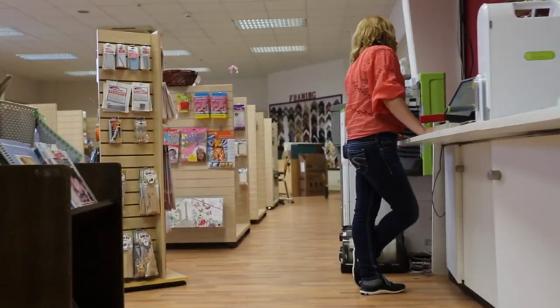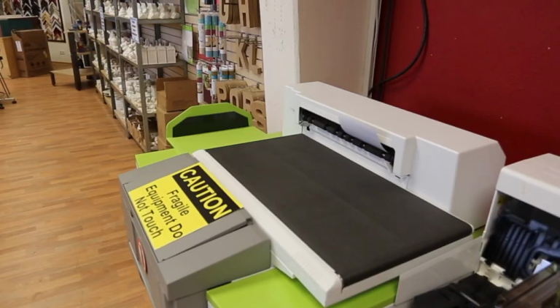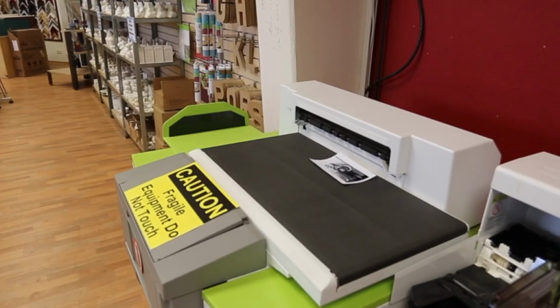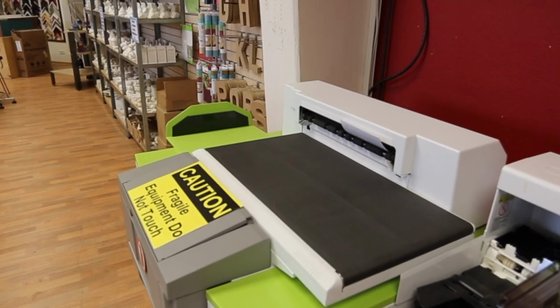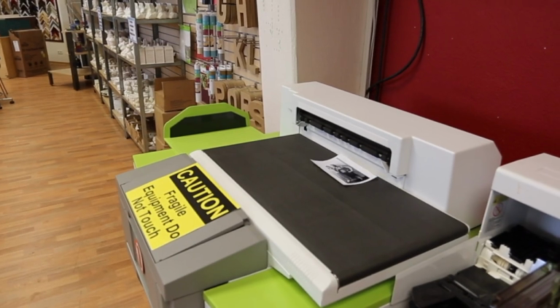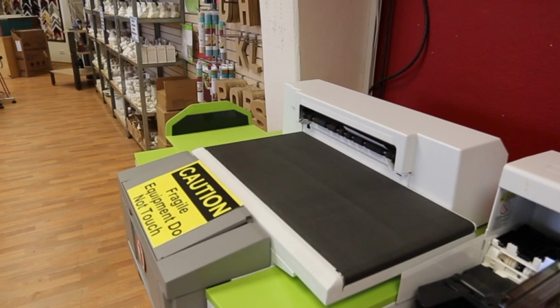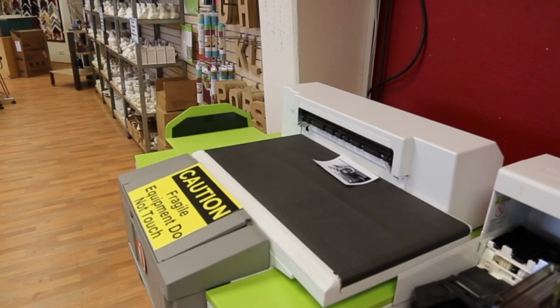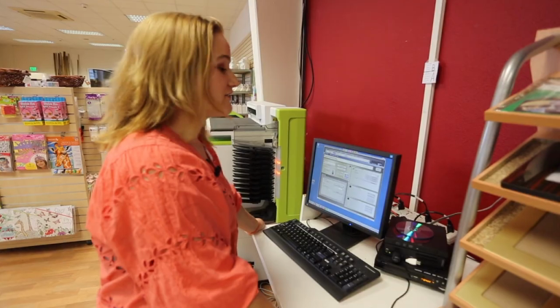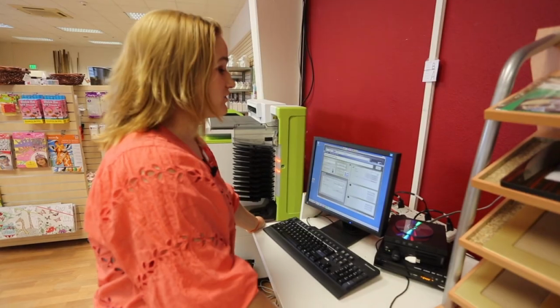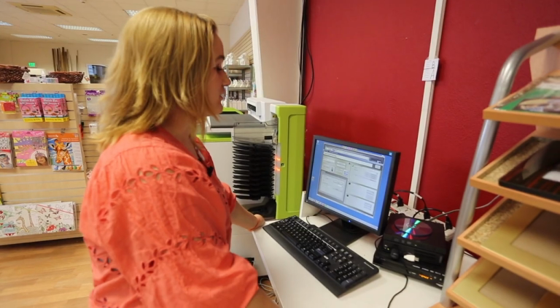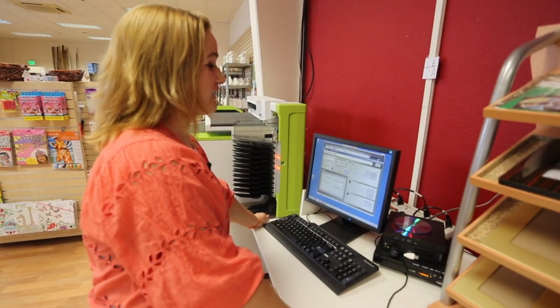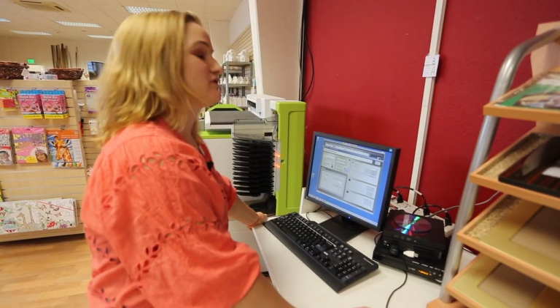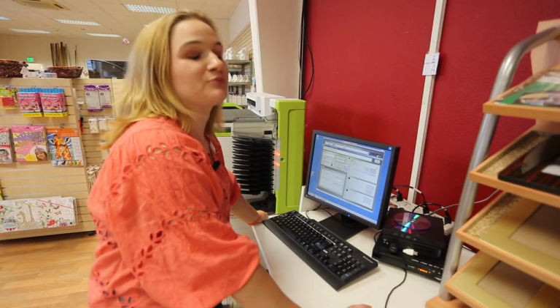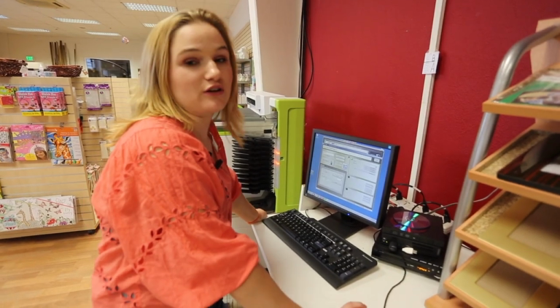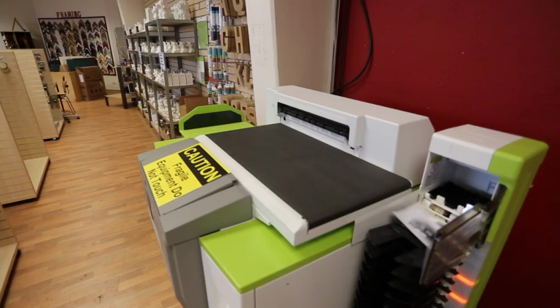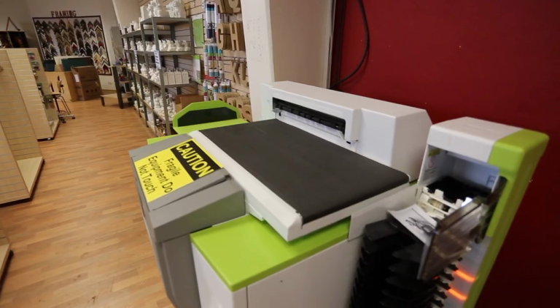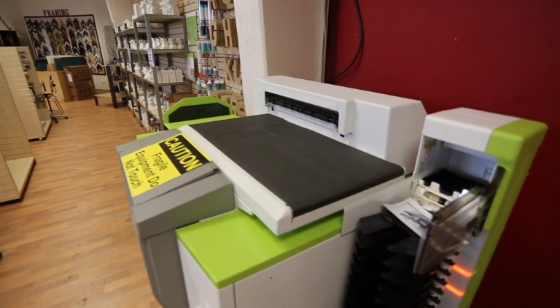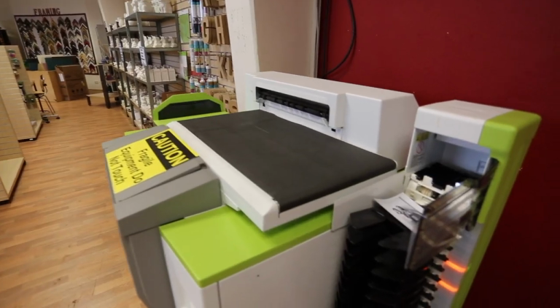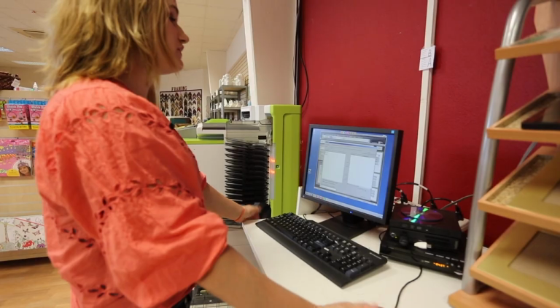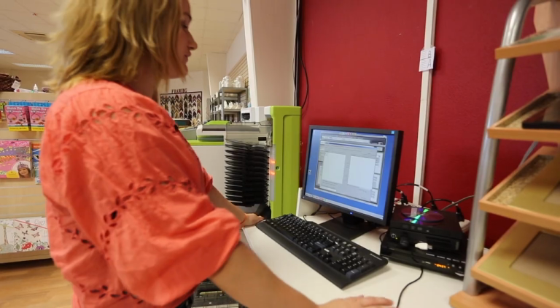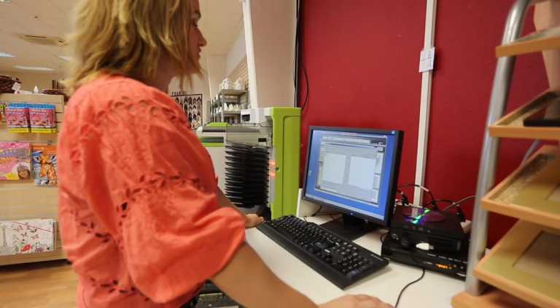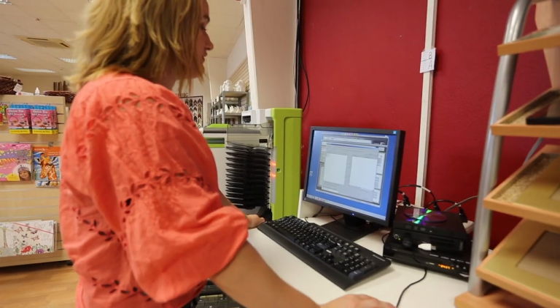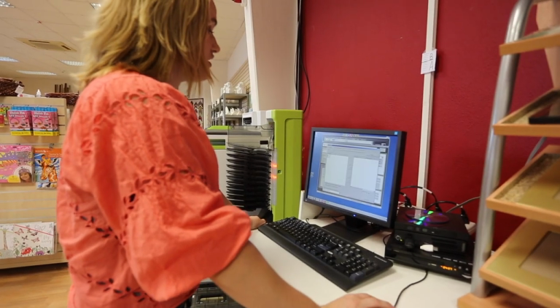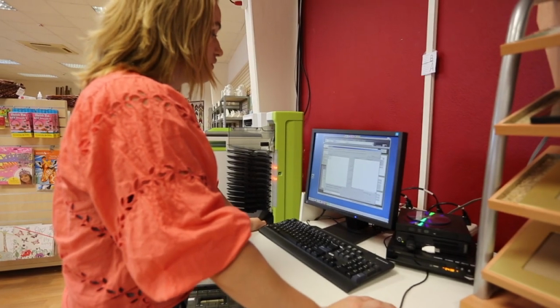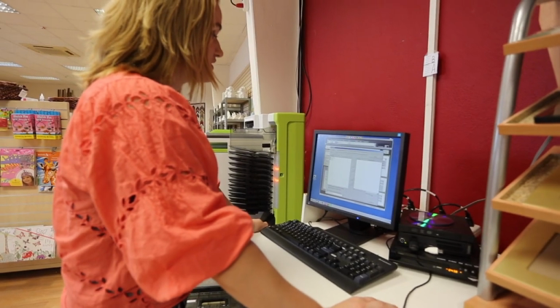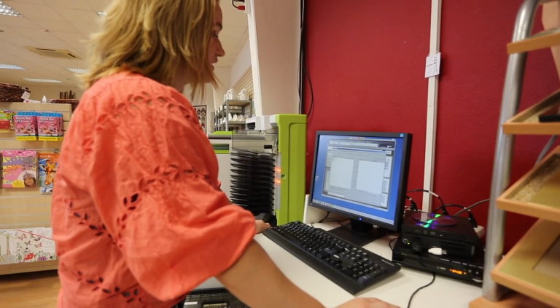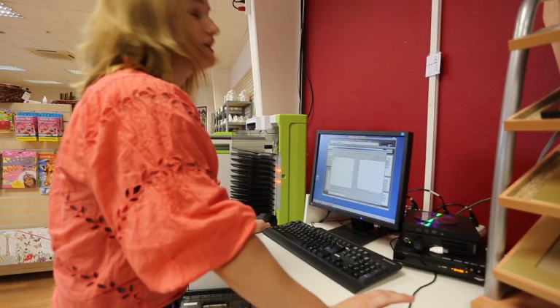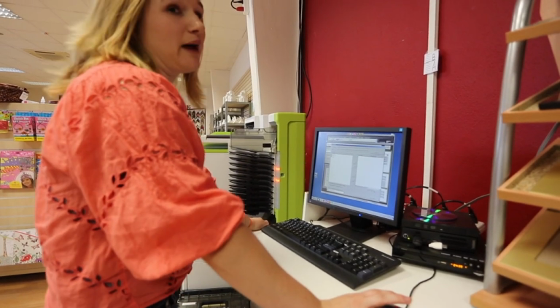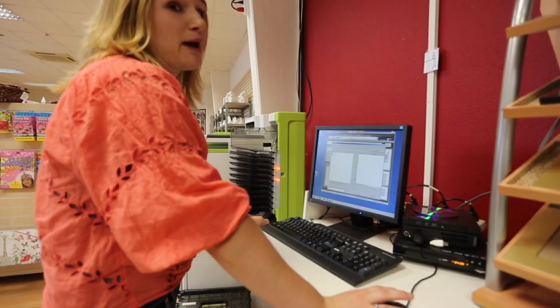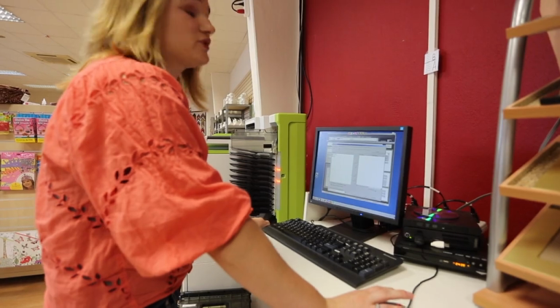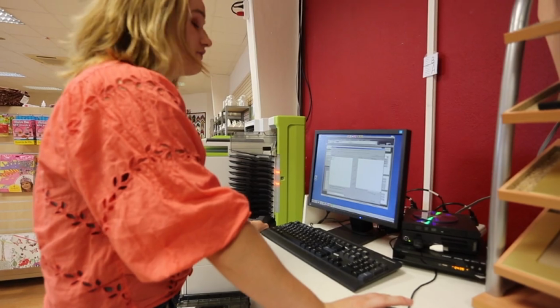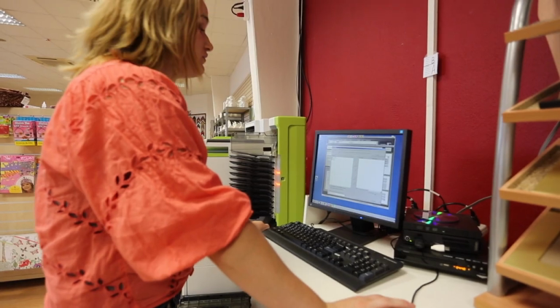When you come into the craft store, you can ask us to print your photos. We can print it off the flash drive or CD. We can map it through your phone.